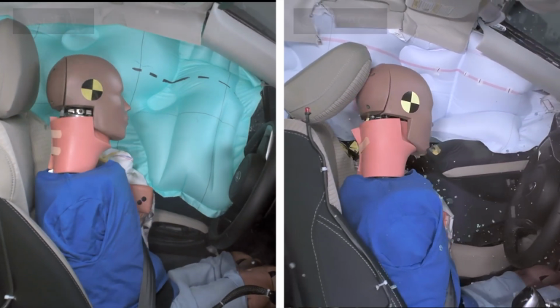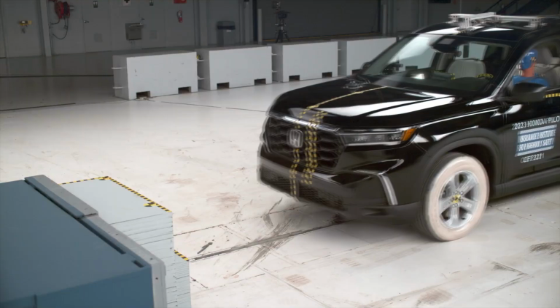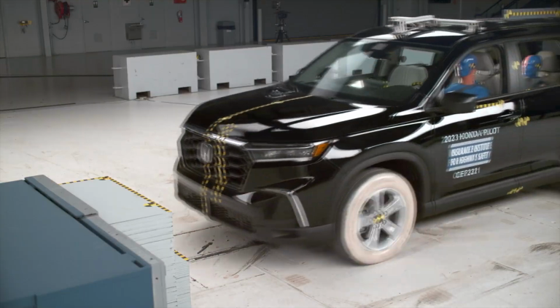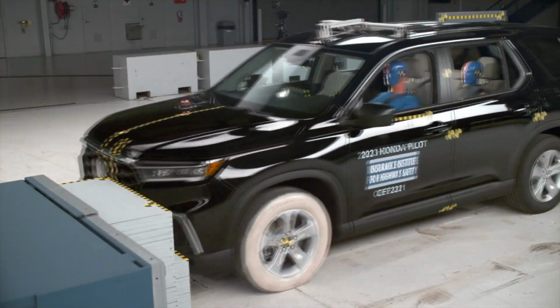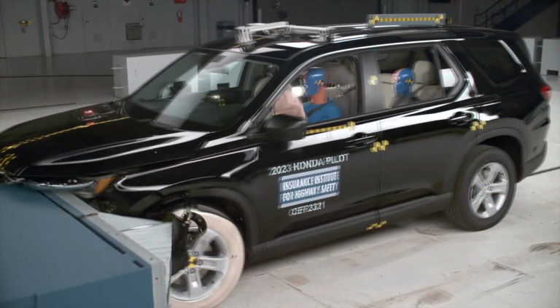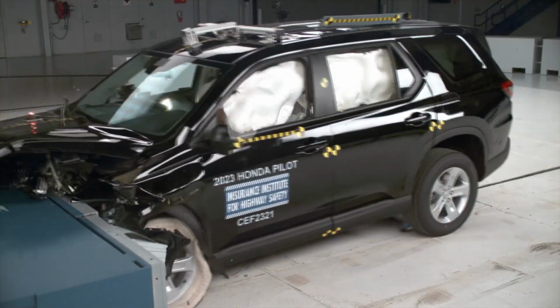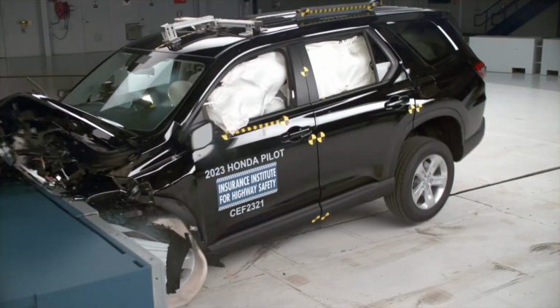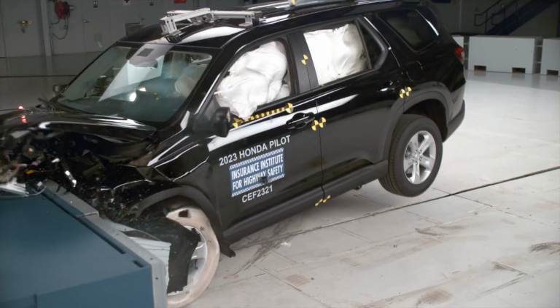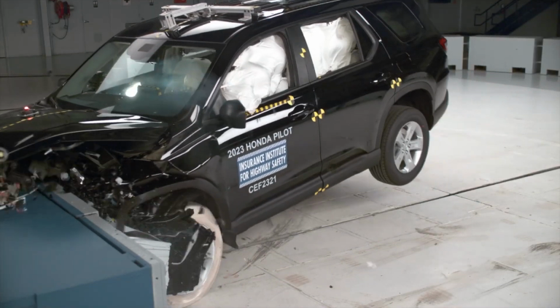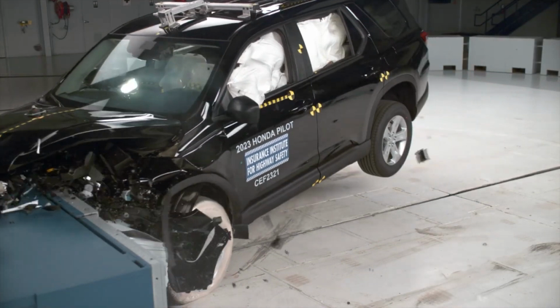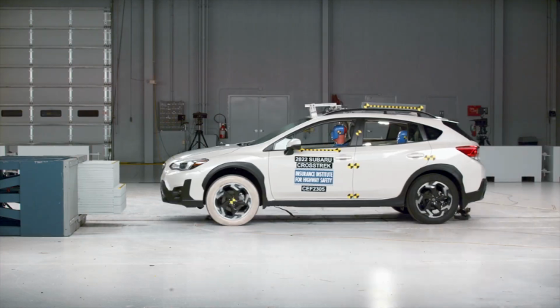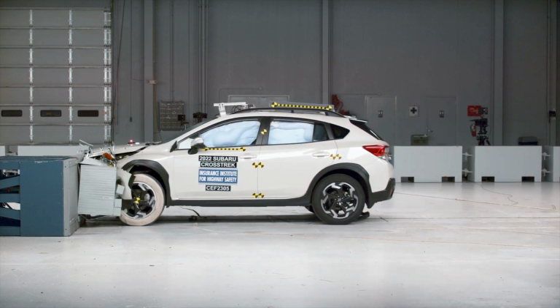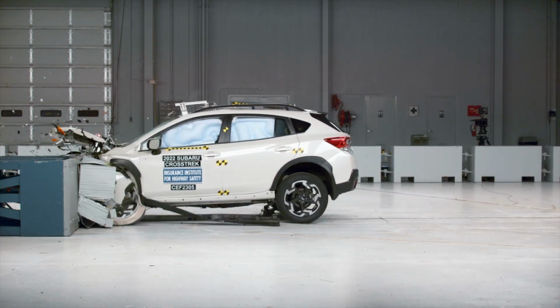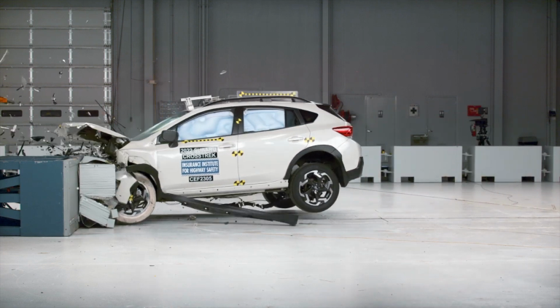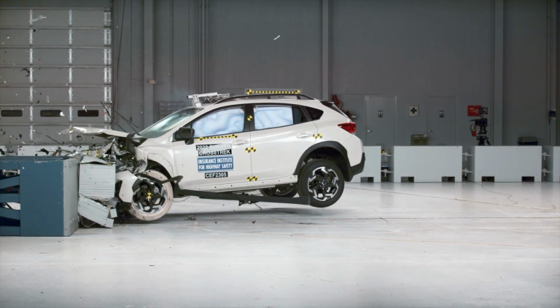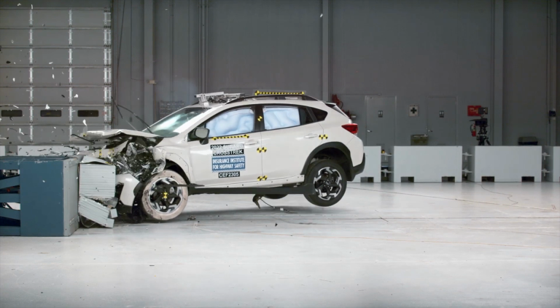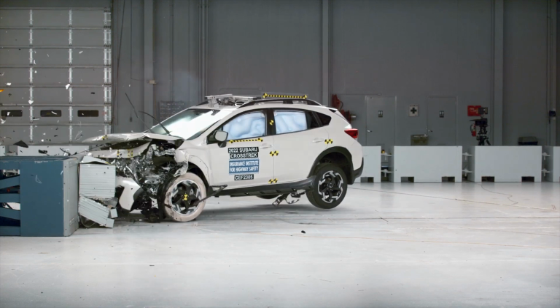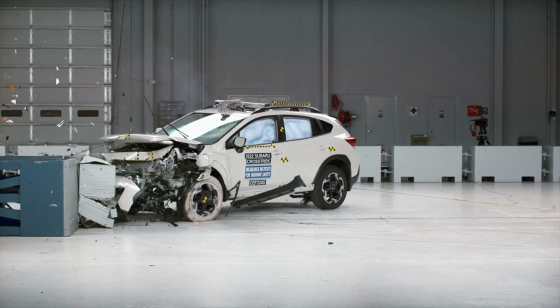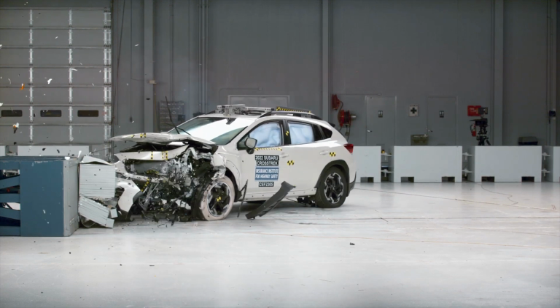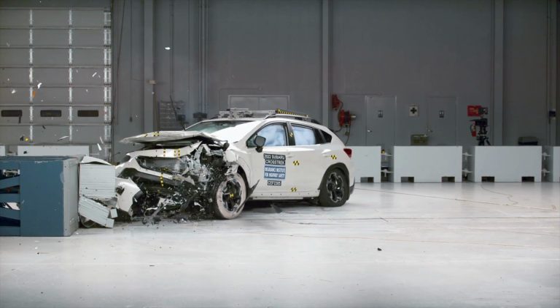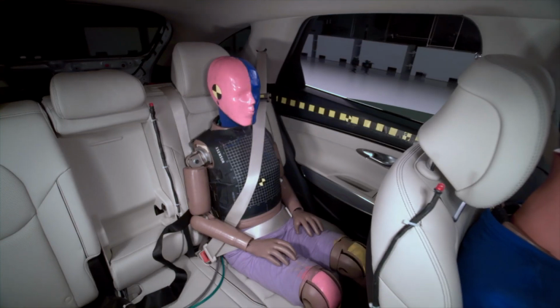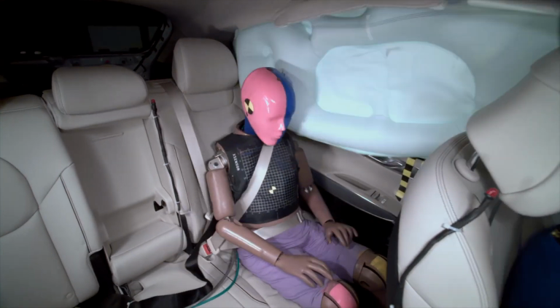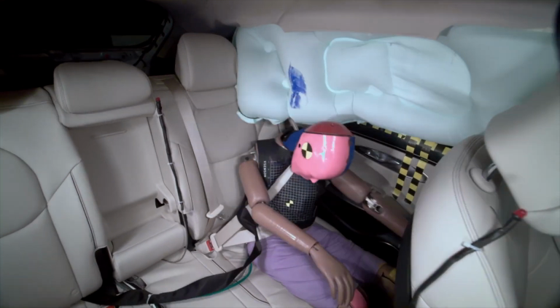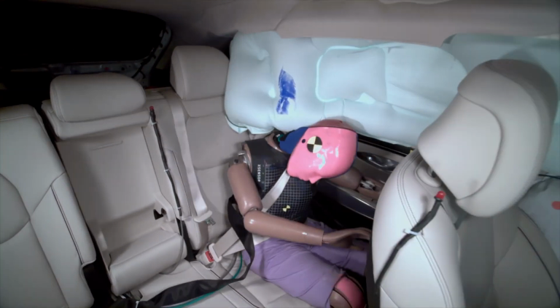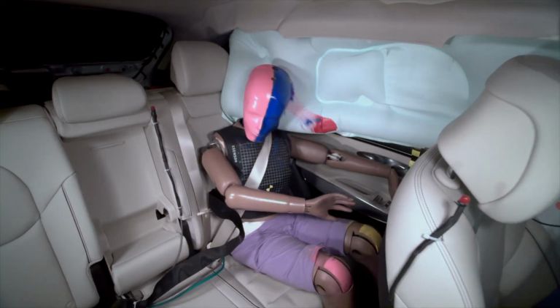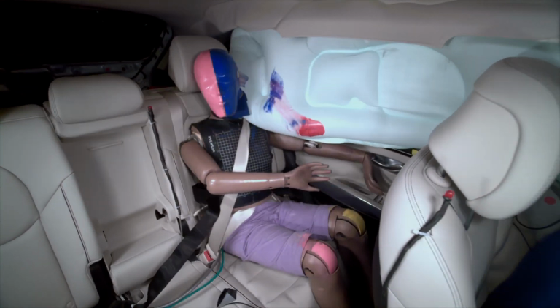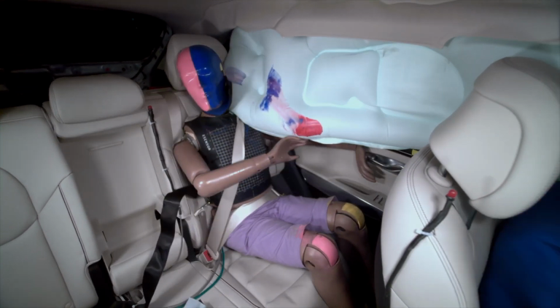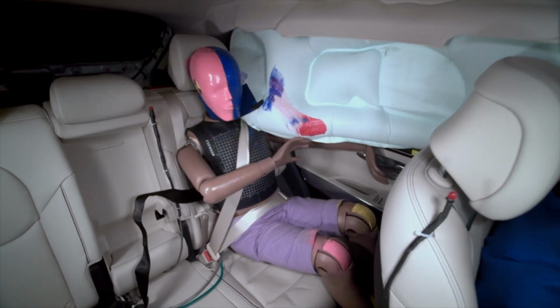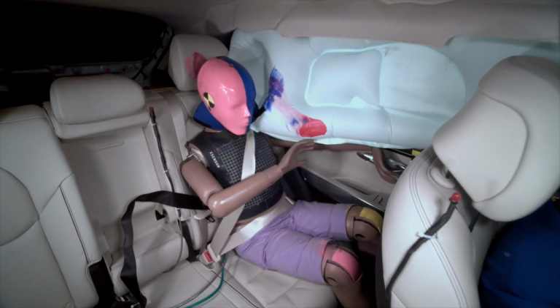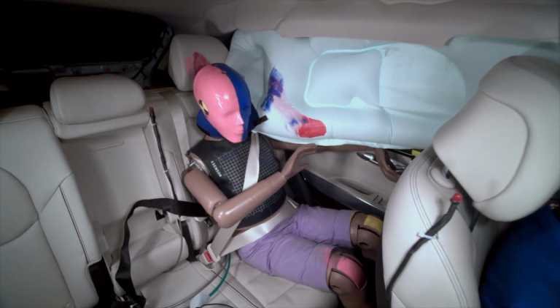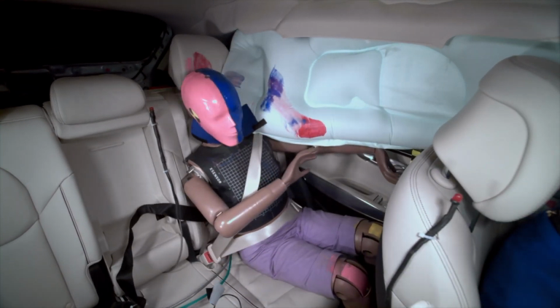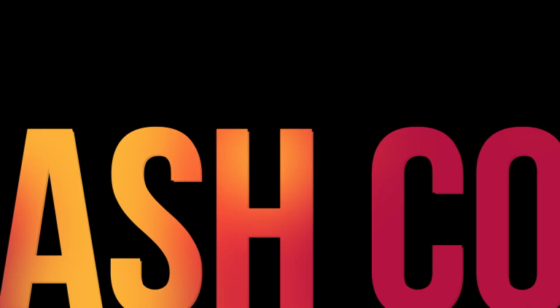If you found this interesting, check out this video that explores how automakers are making improvements to rear seat safety. Thanks for watching.